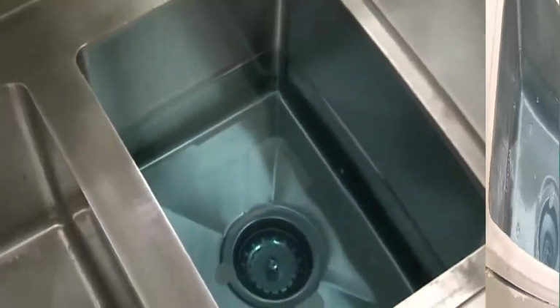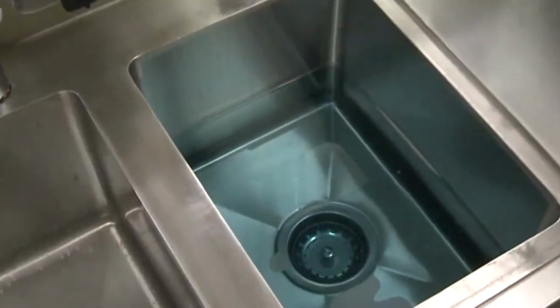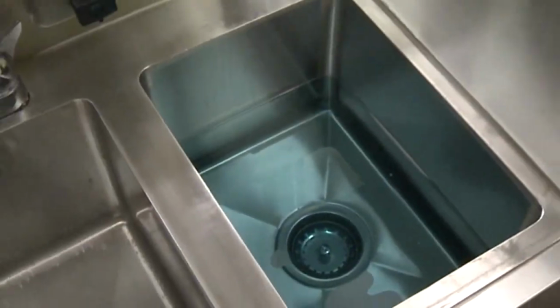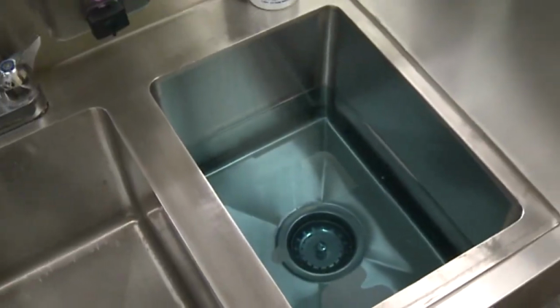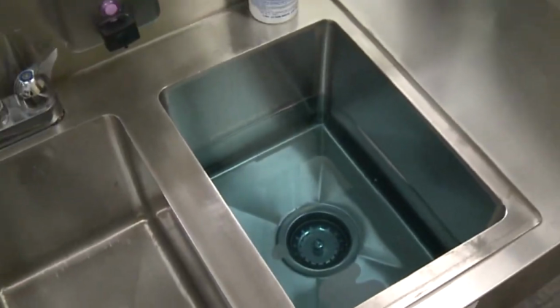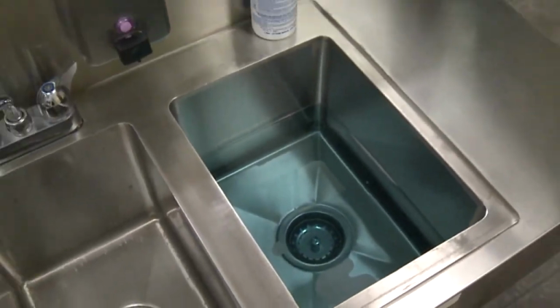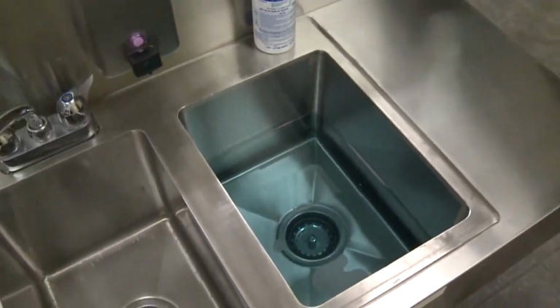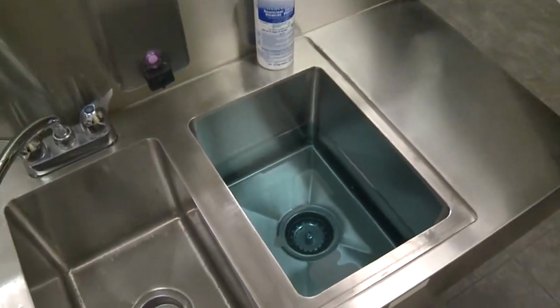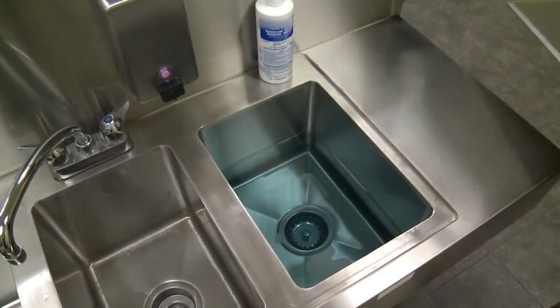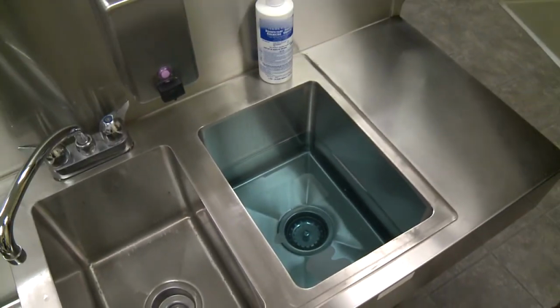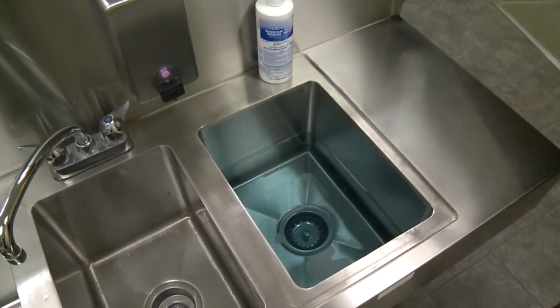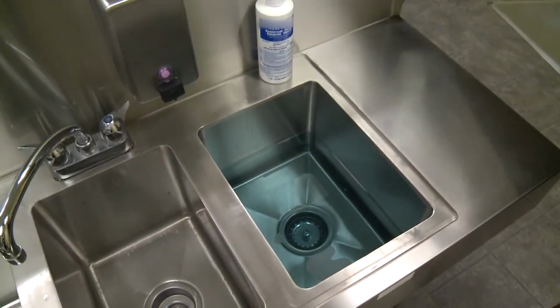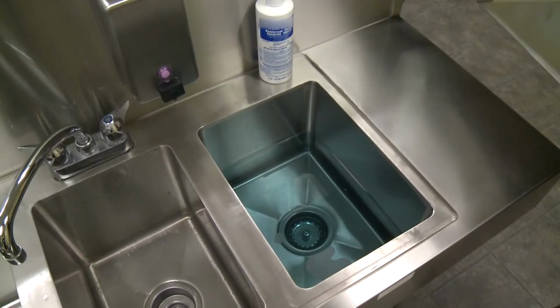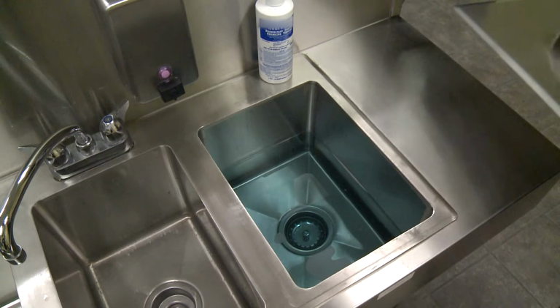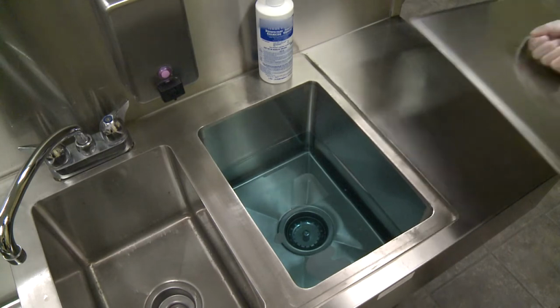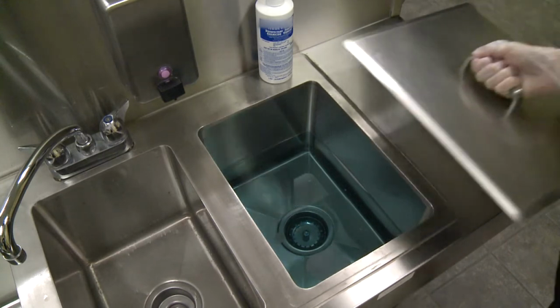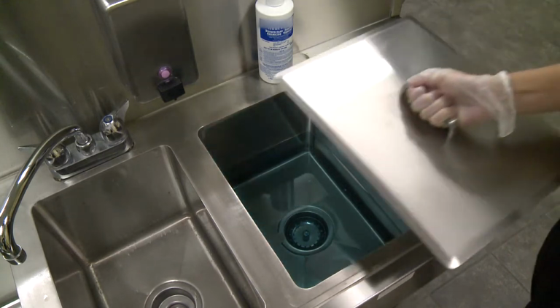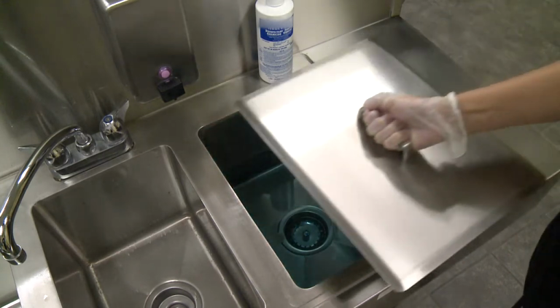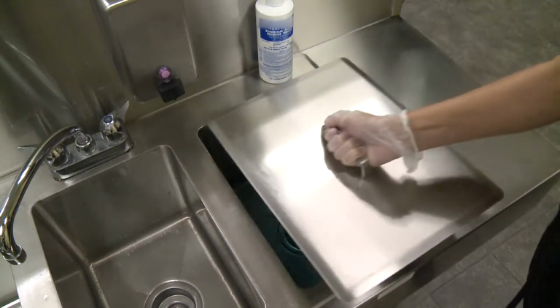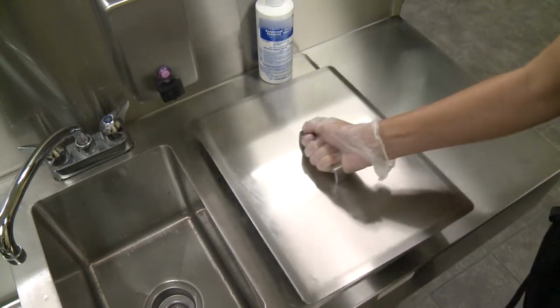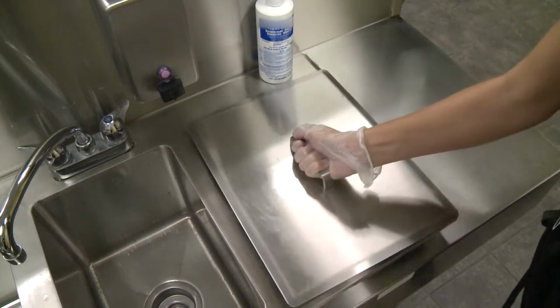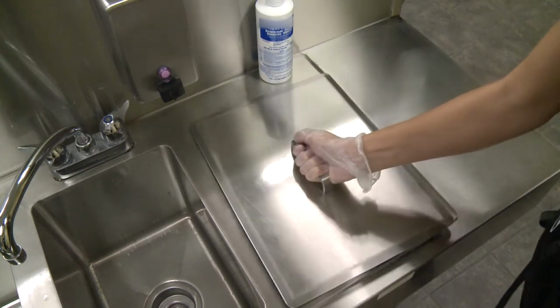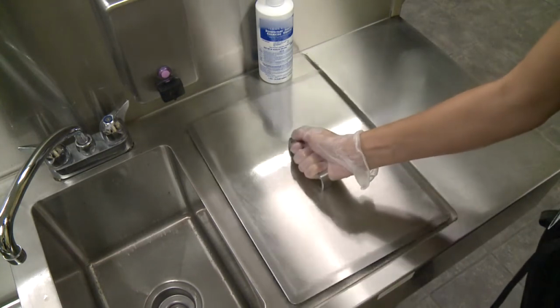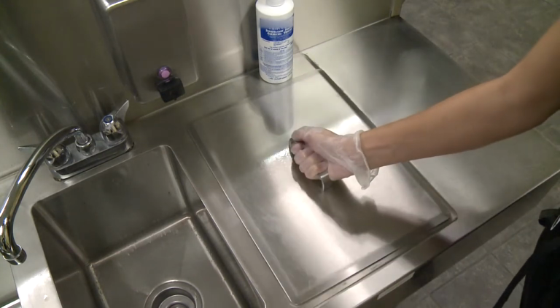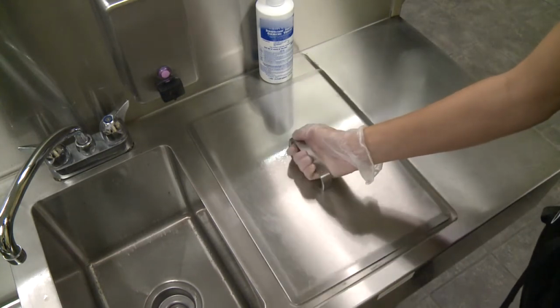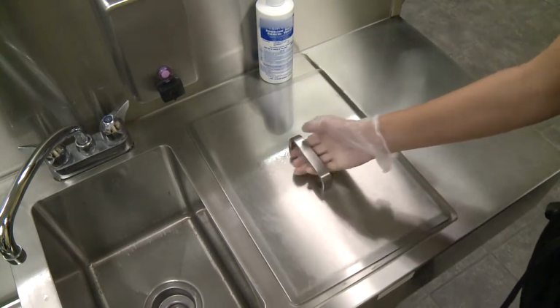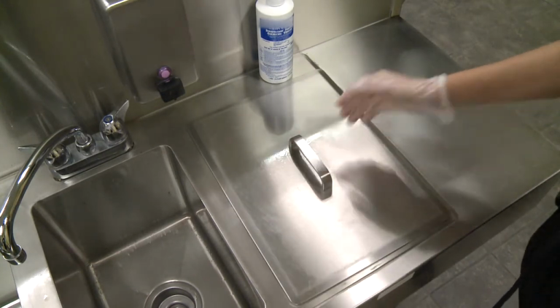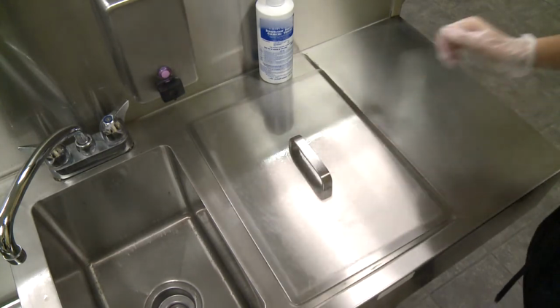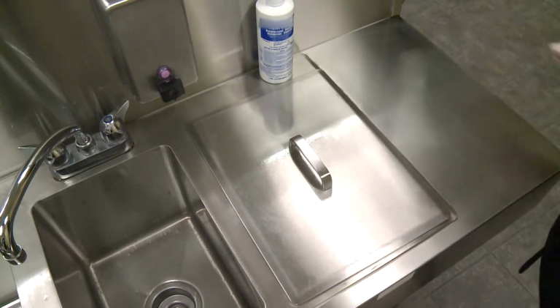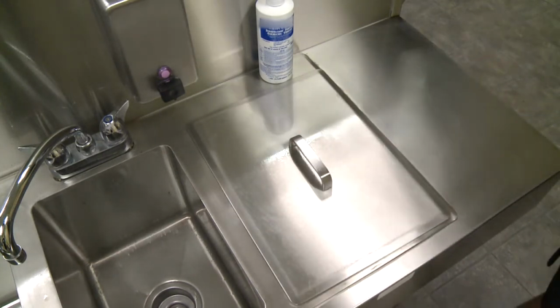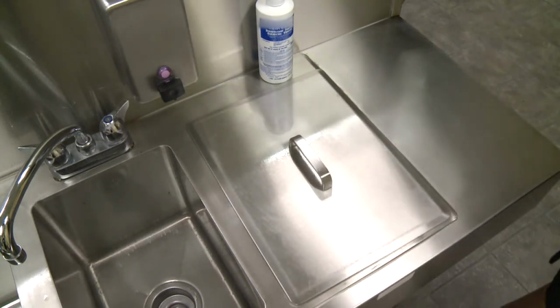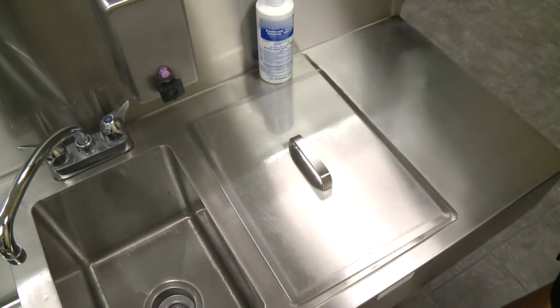Store the mixed disinfectant solution in a covered container to prevent hair or other debris from getting trapped in the liquid.